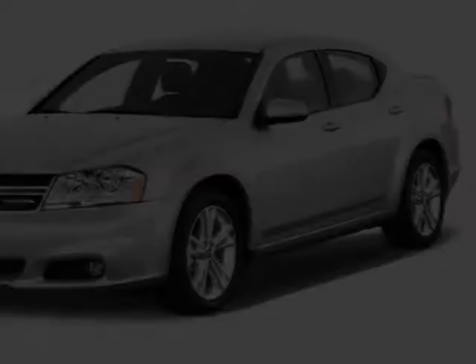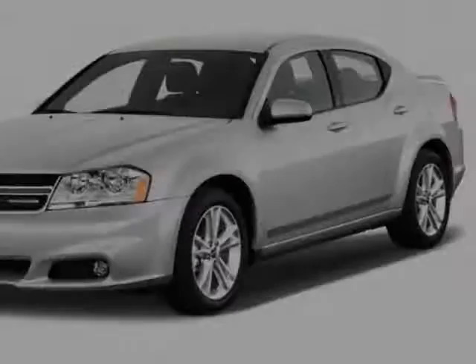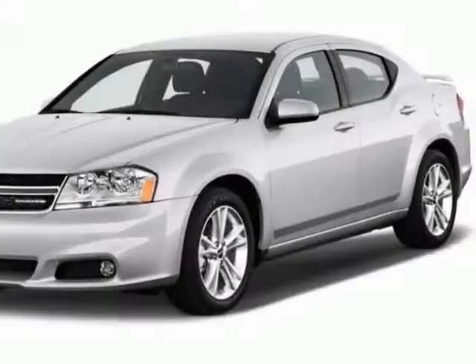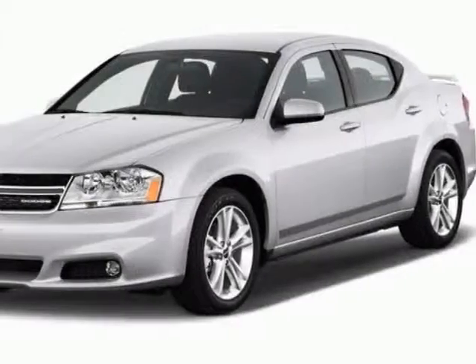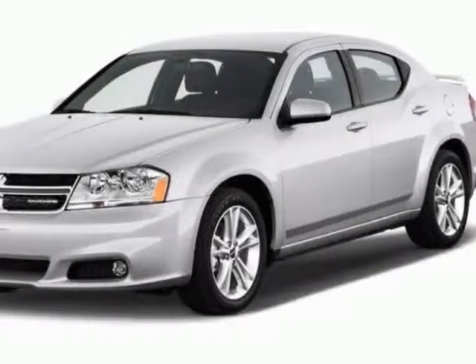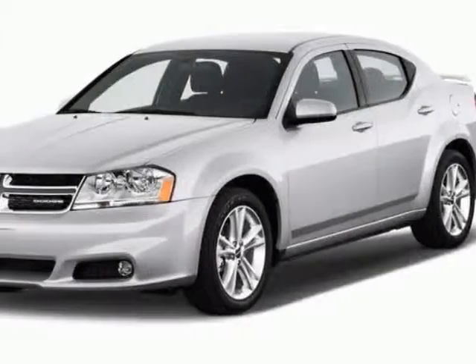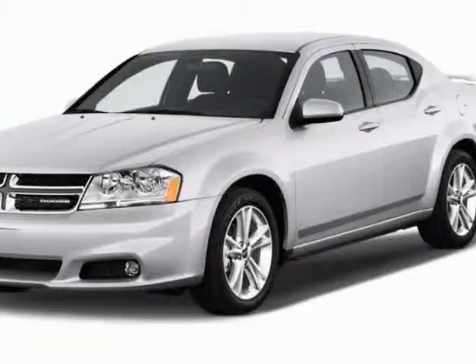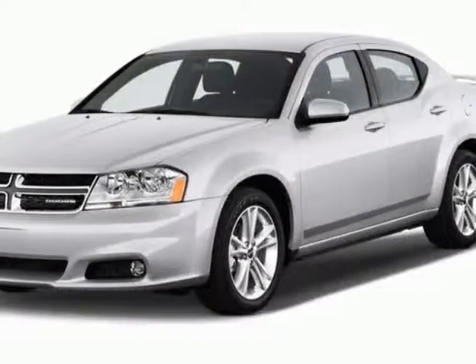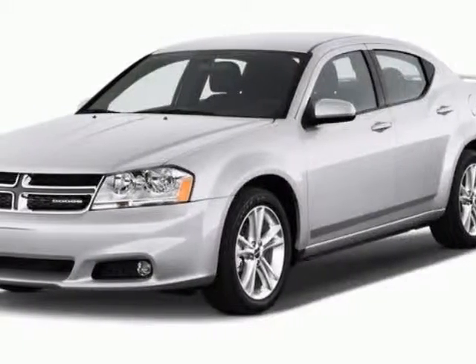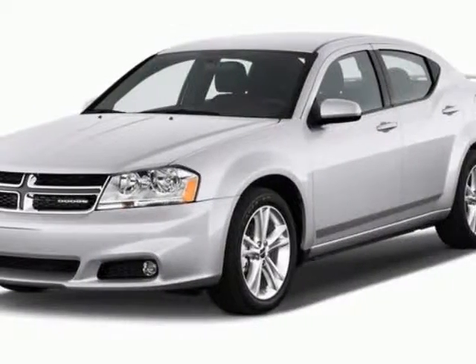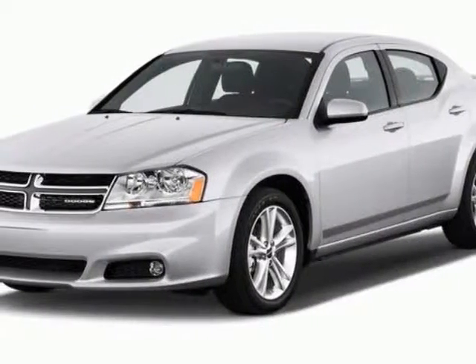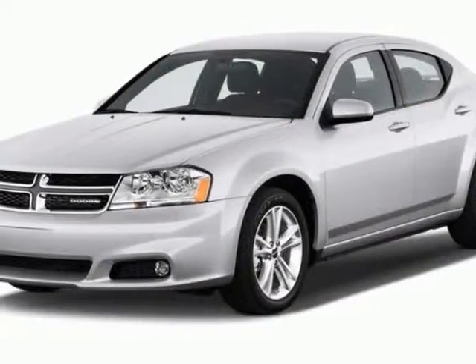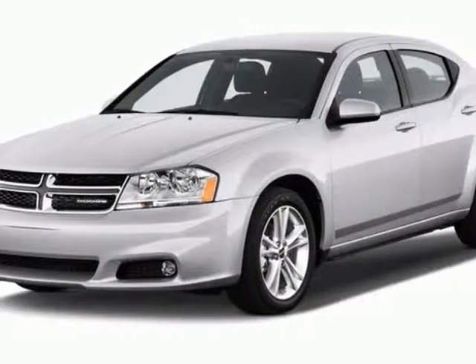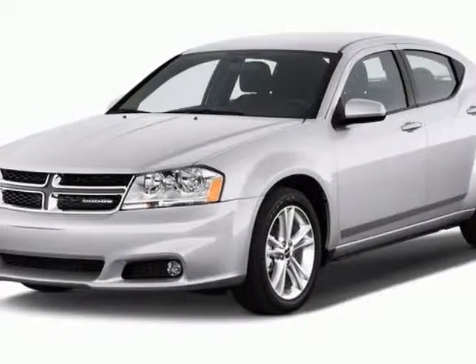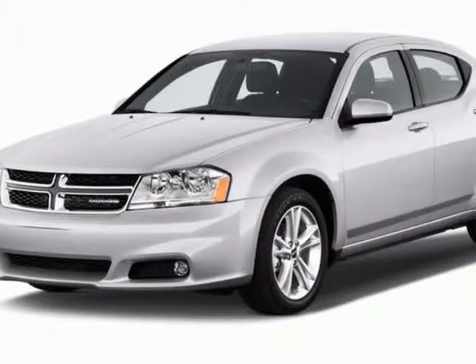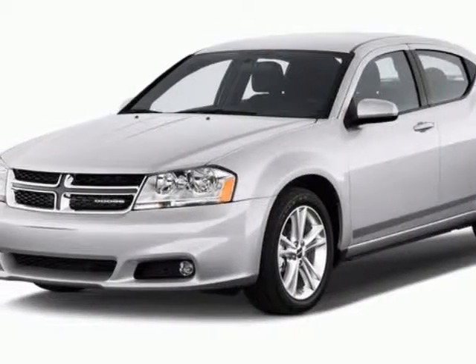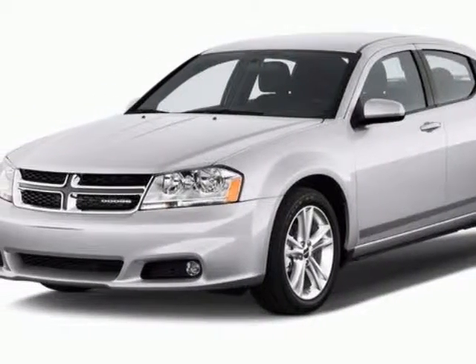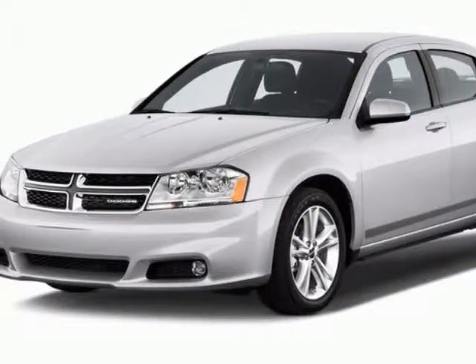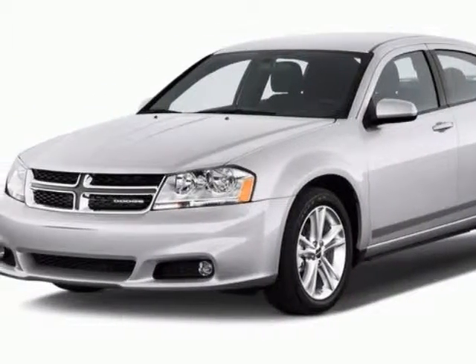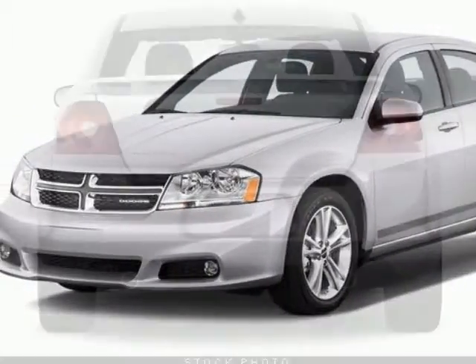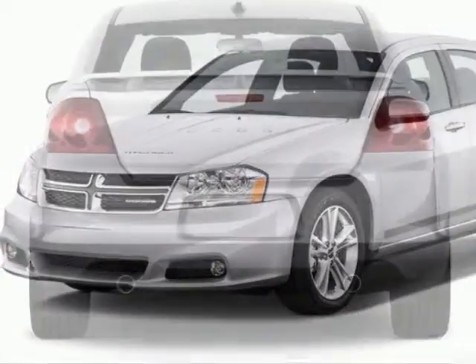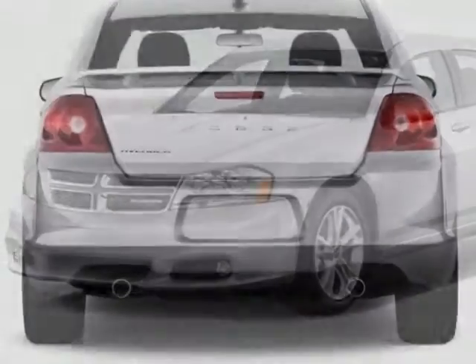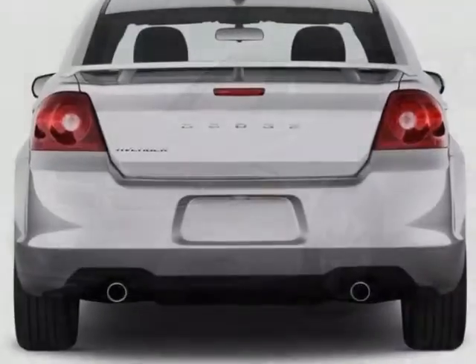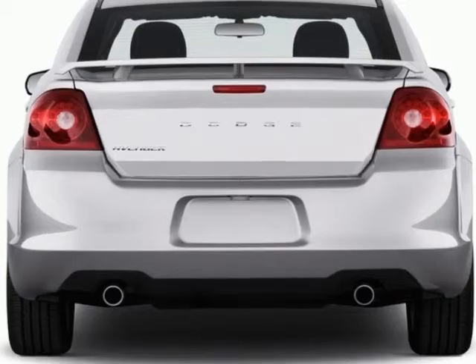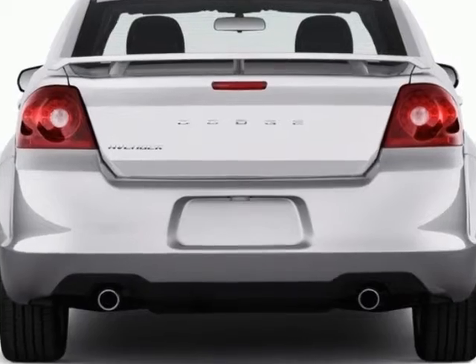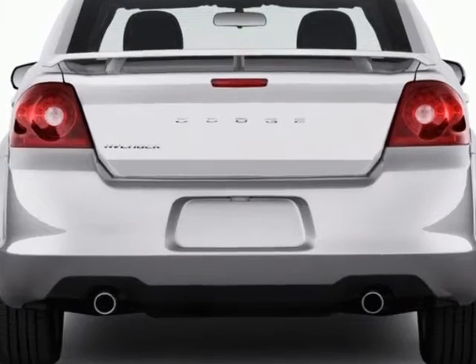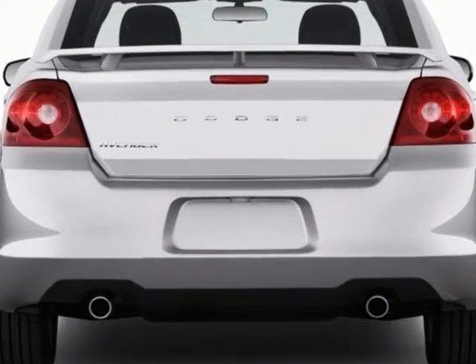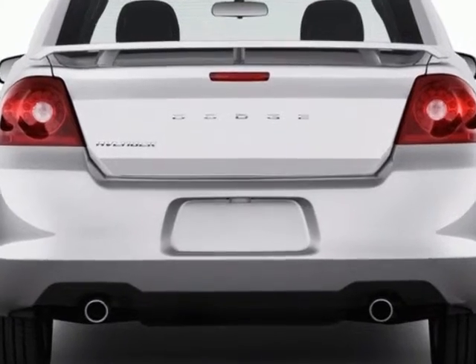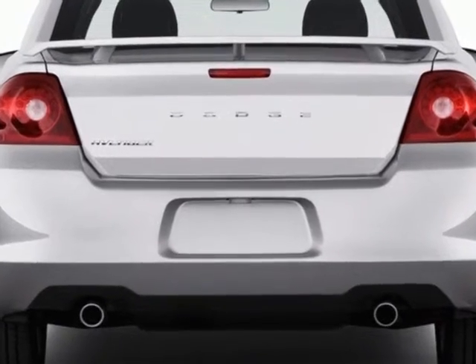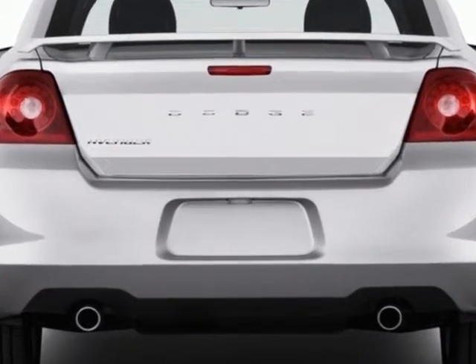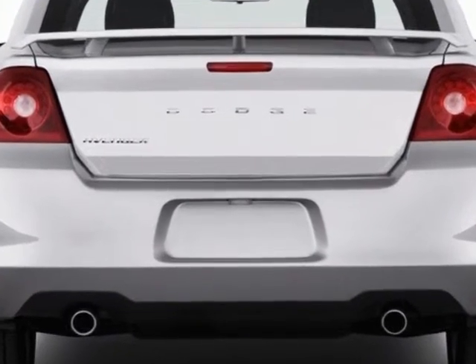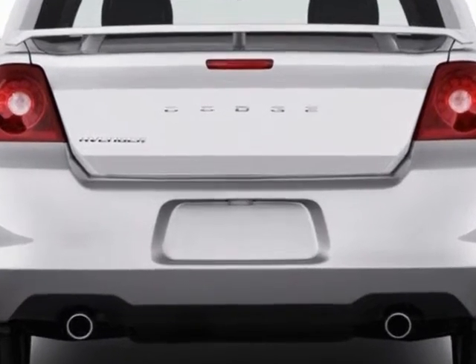Take a look at this new 2013 Dodge Avenger. For your protection, this vehicle has a full factory warranty.